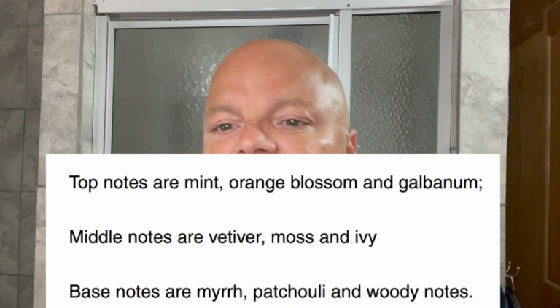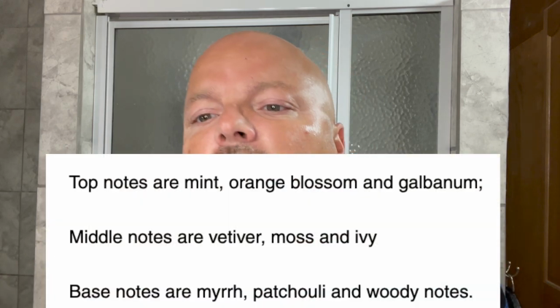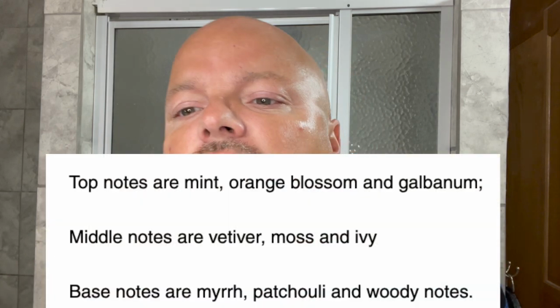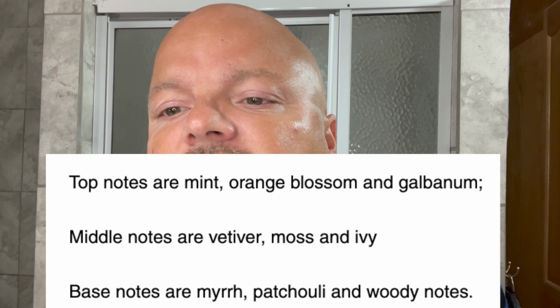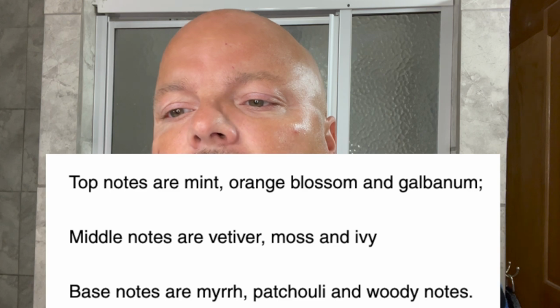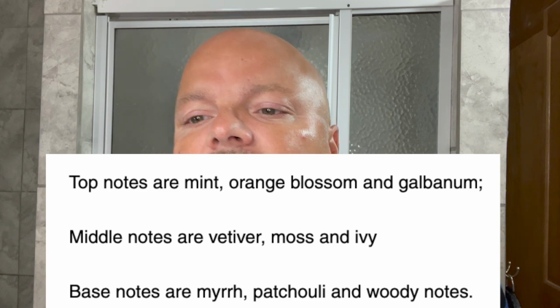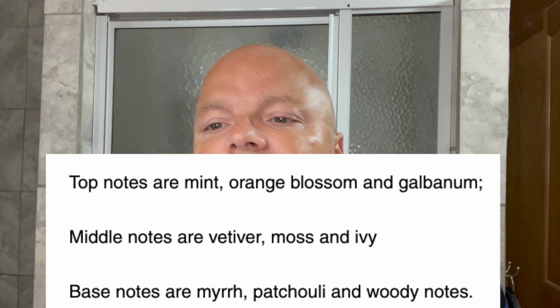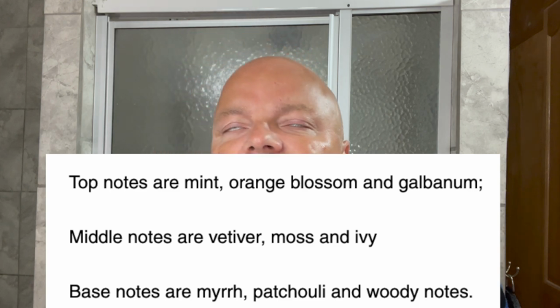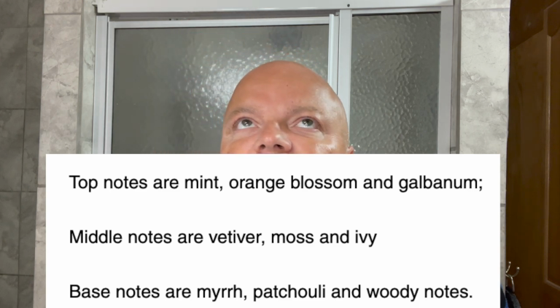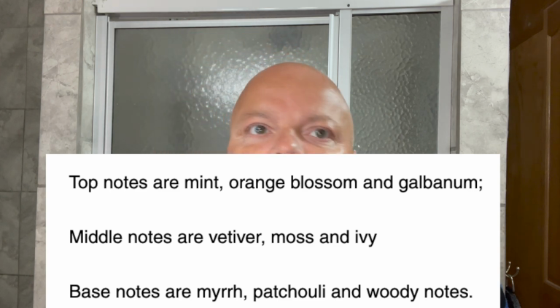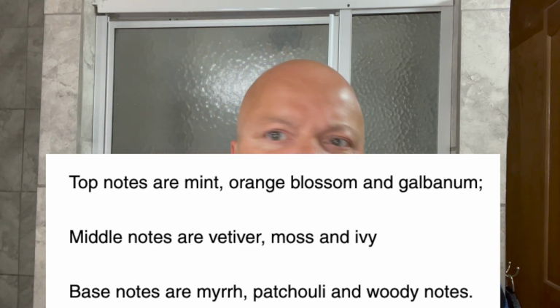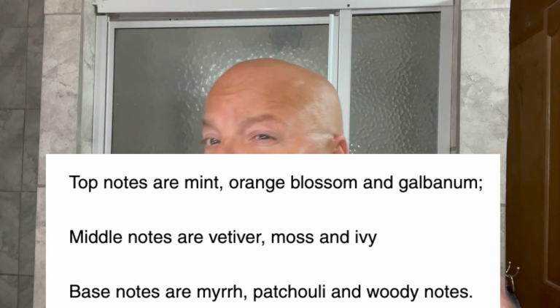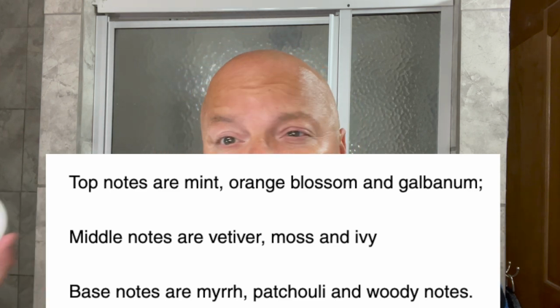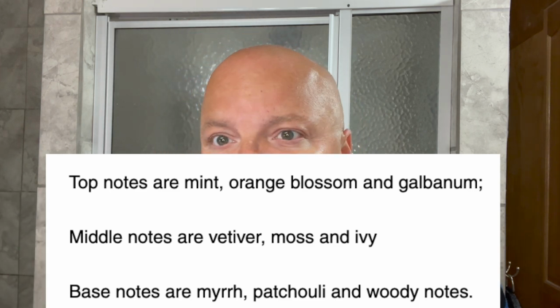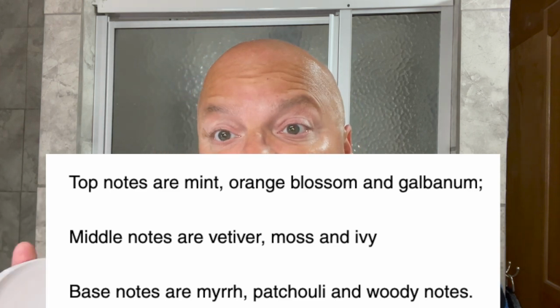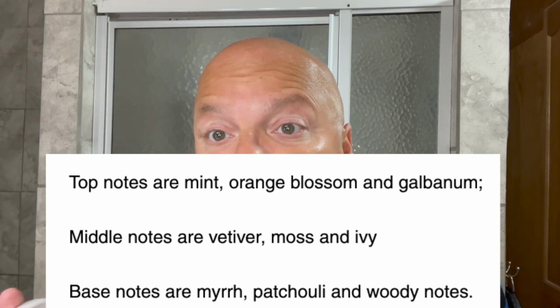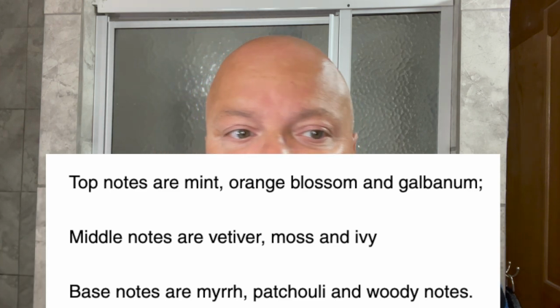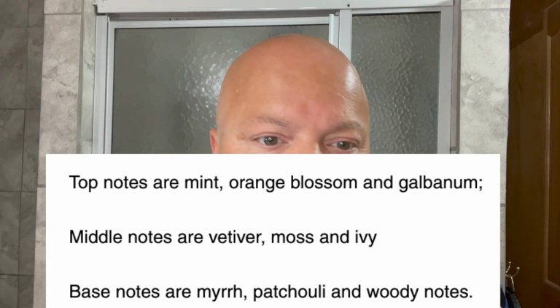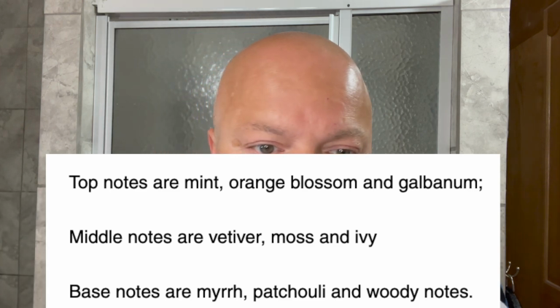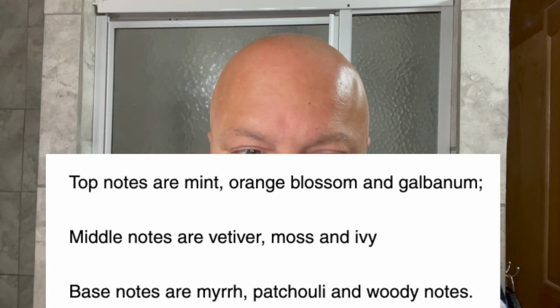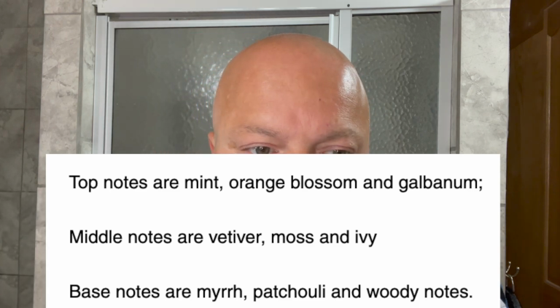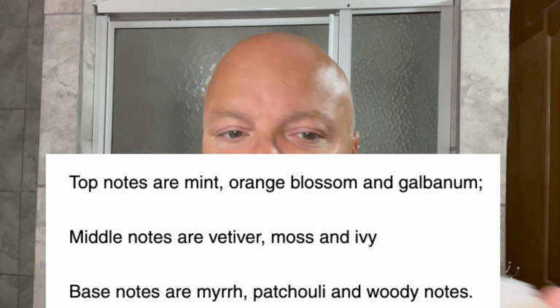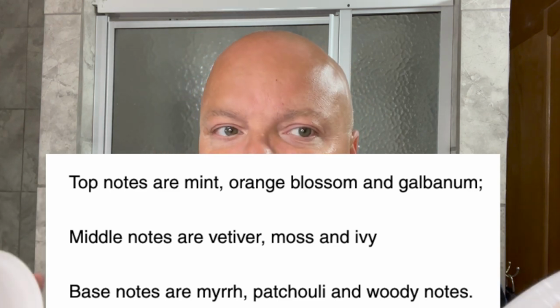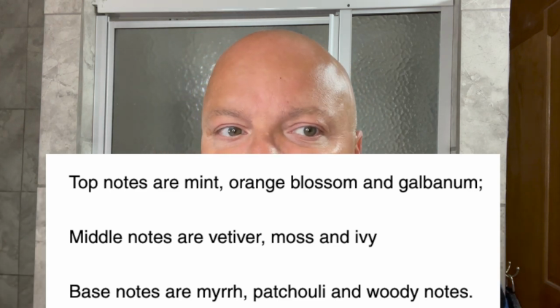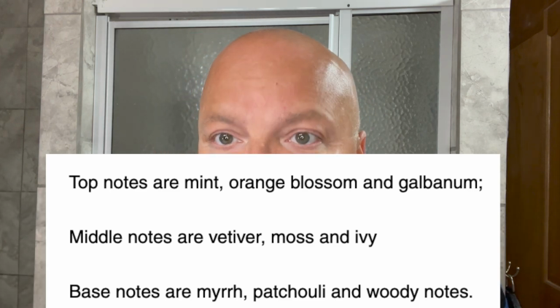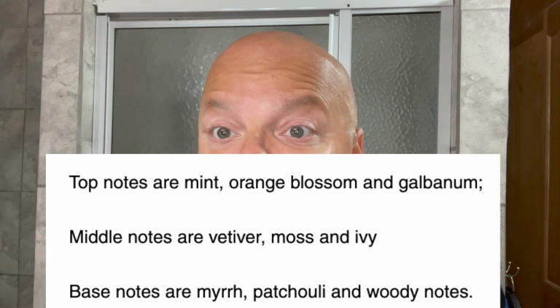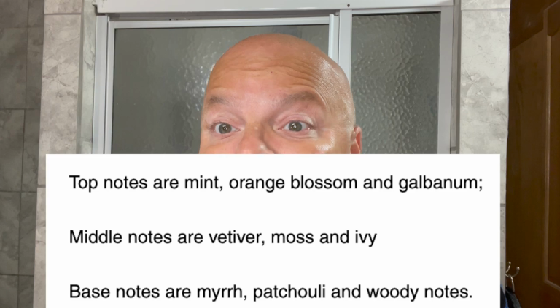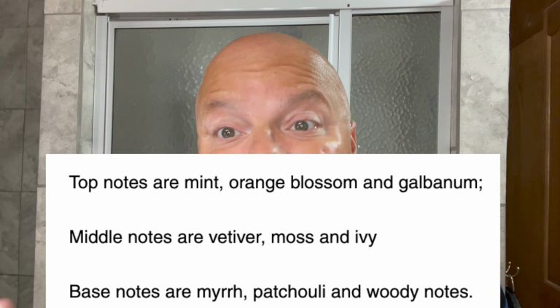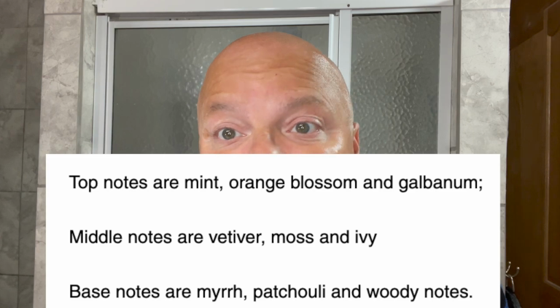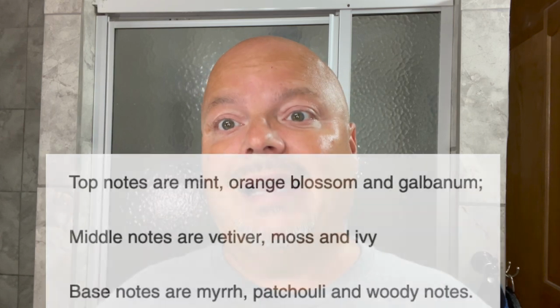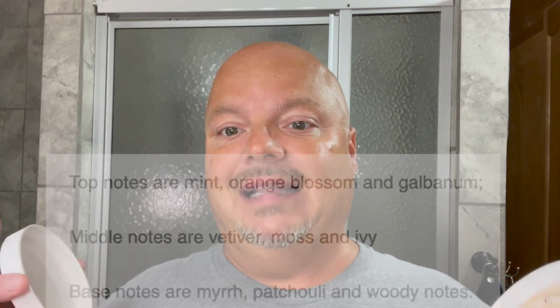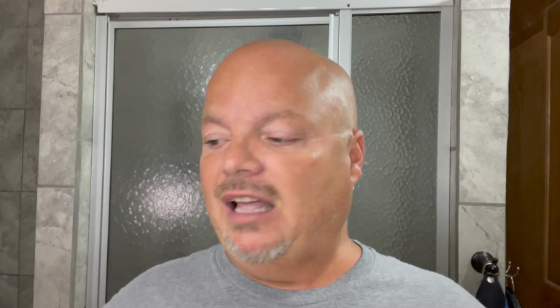The notes include mint, orange, galvanum, vetiver, and all sorts of stuff. It's a very complex scent — very nice. I like it a lot.